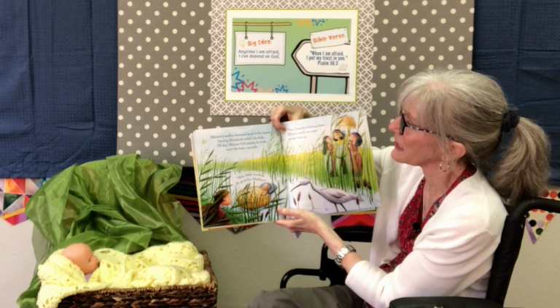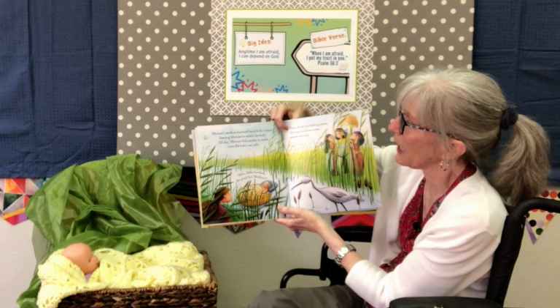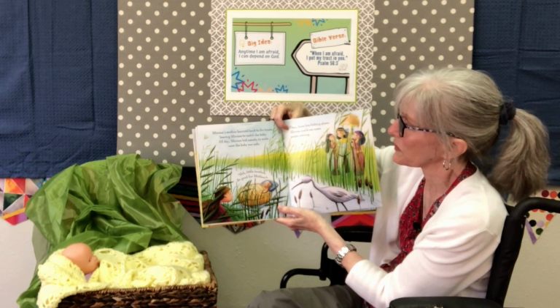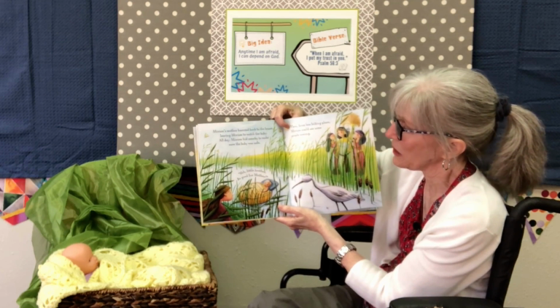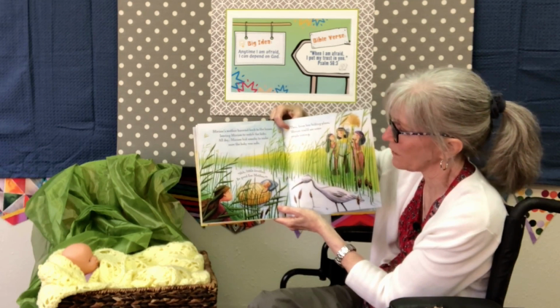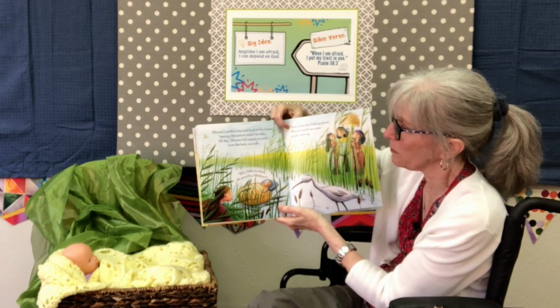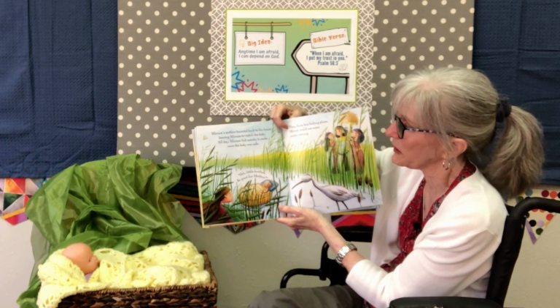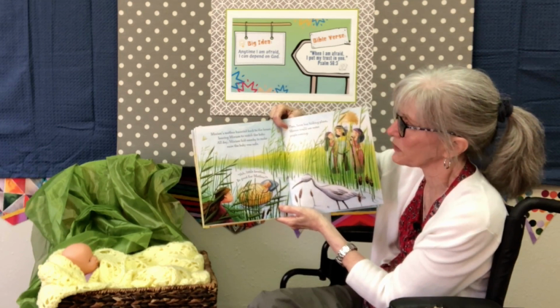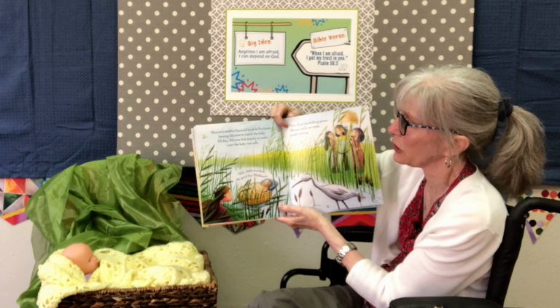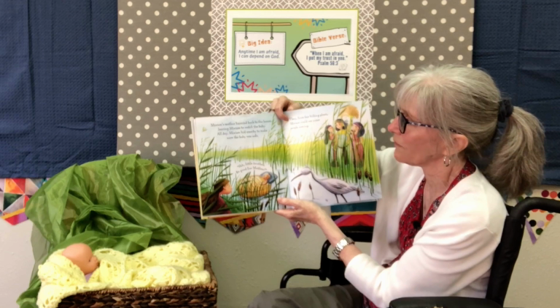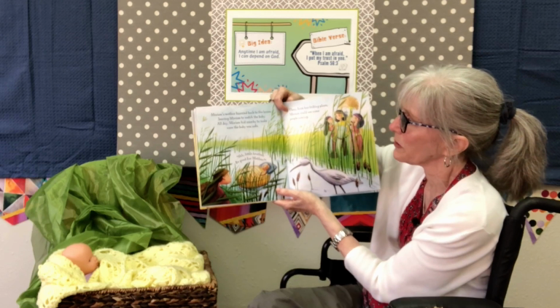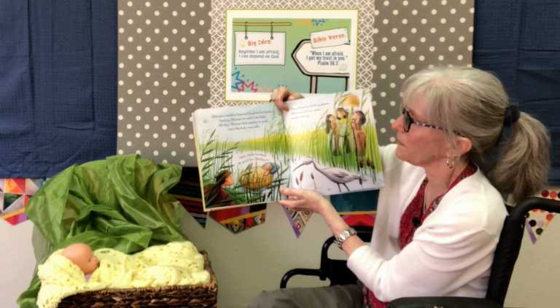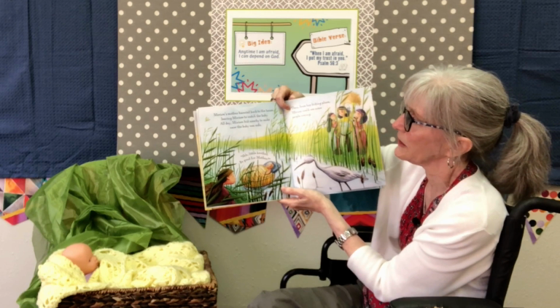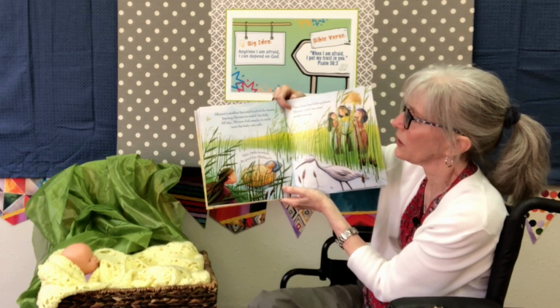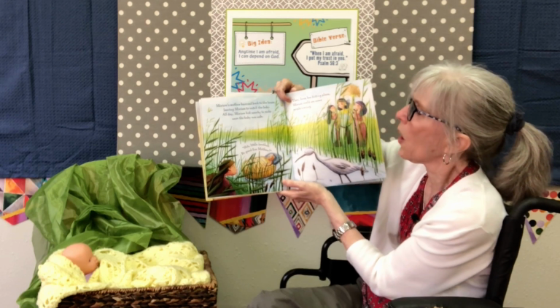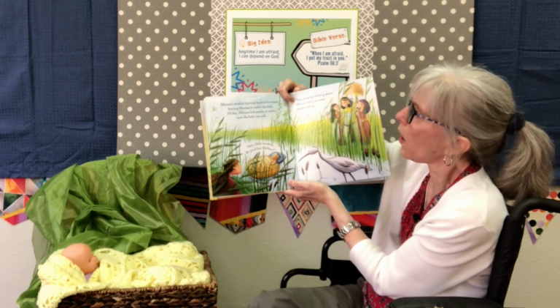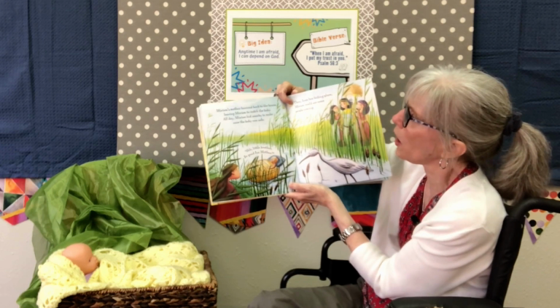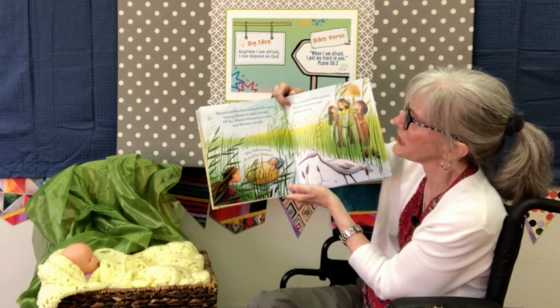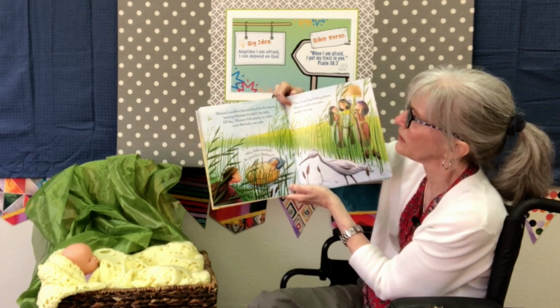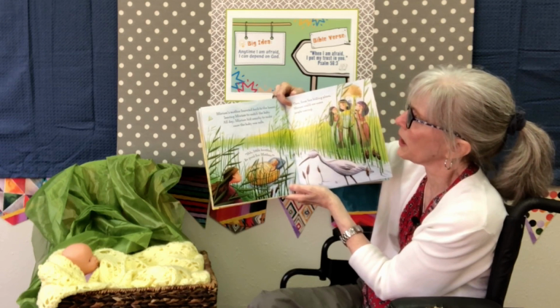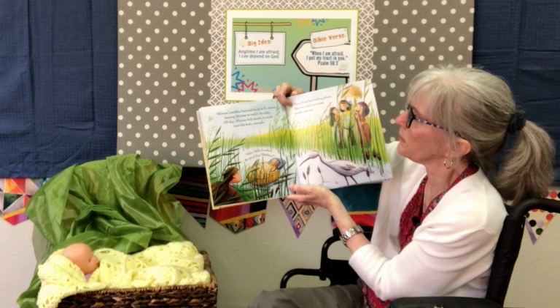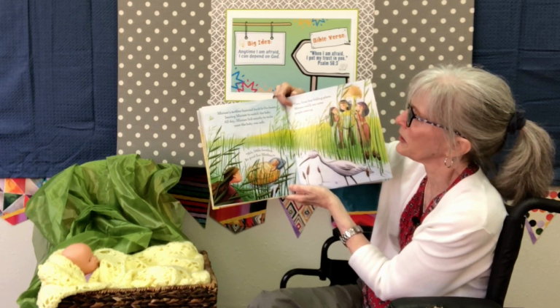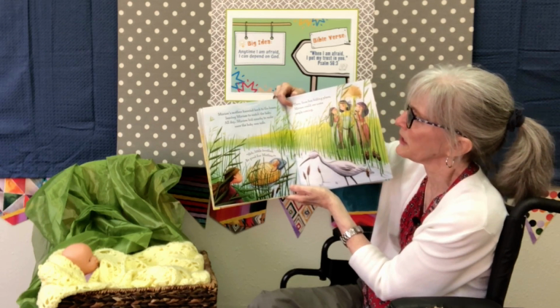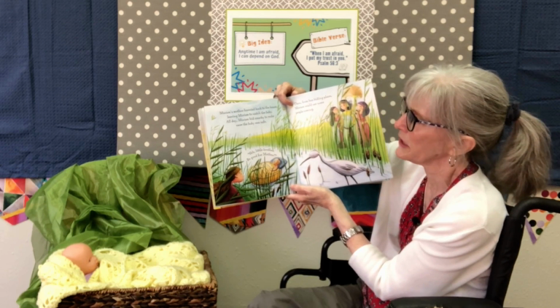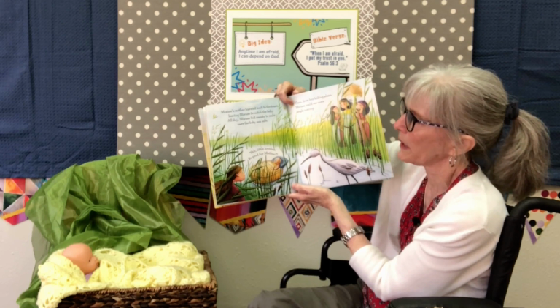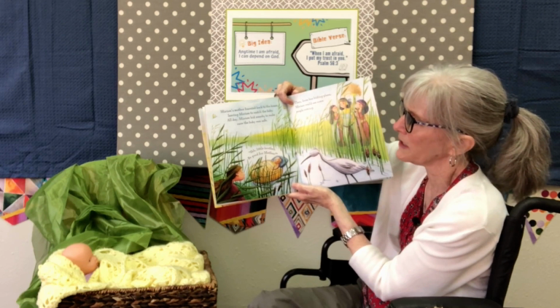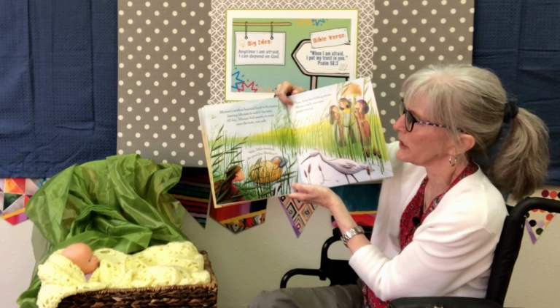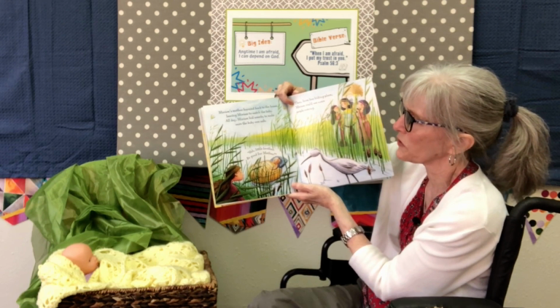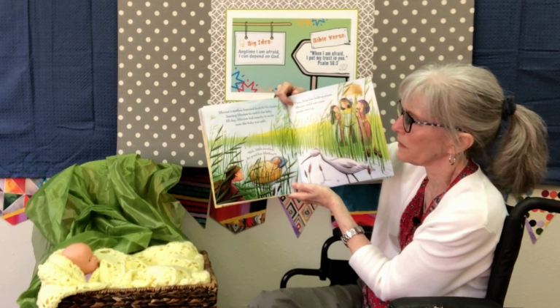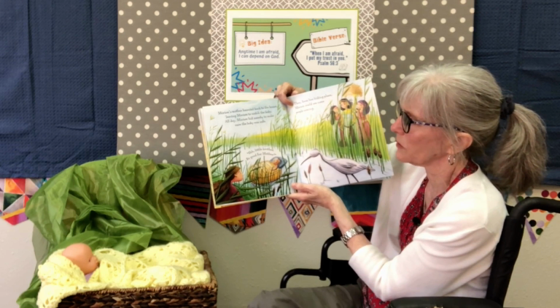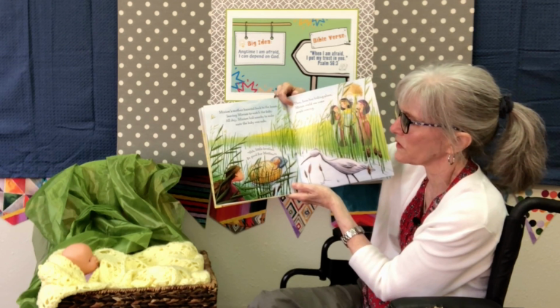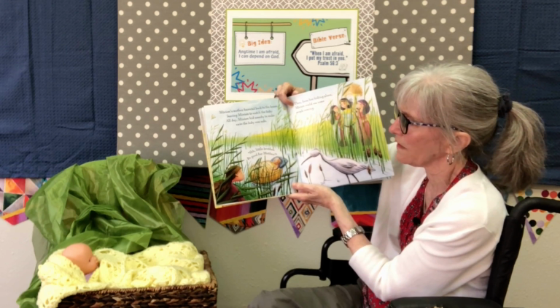His mother hurried back to the house and left Miriam to look after the baby. All day long Miriam hid nearby to make sure the baby was safe.